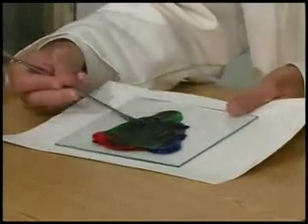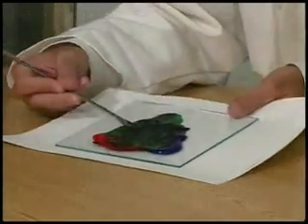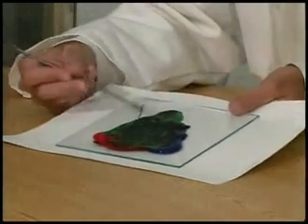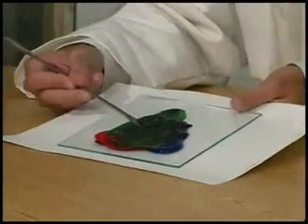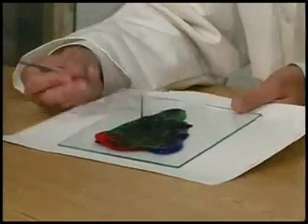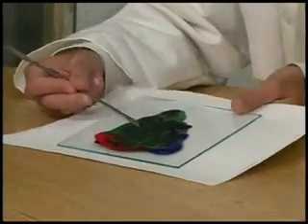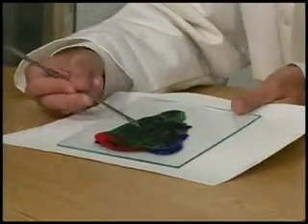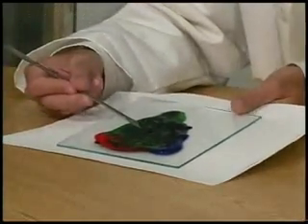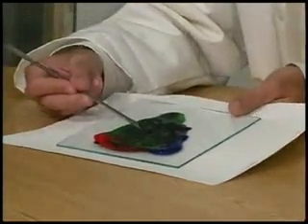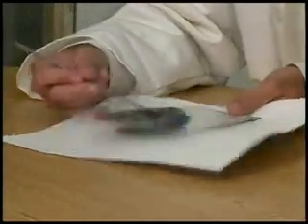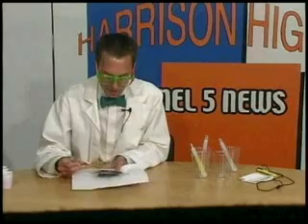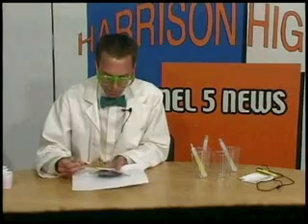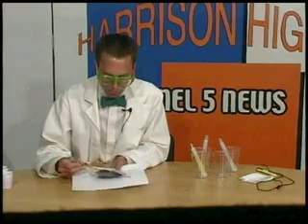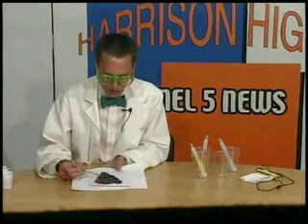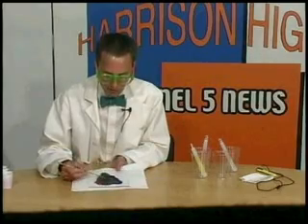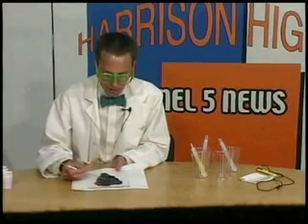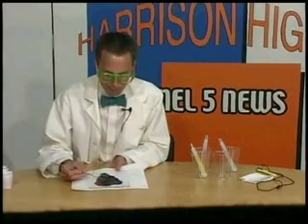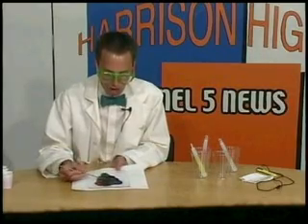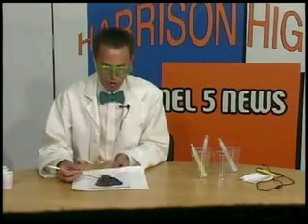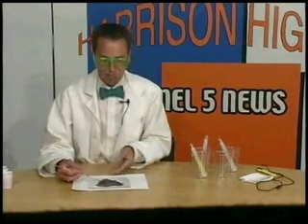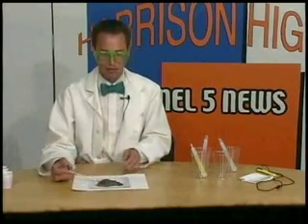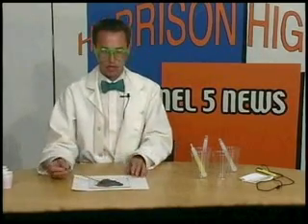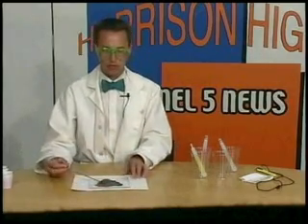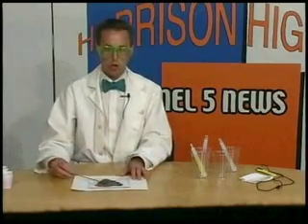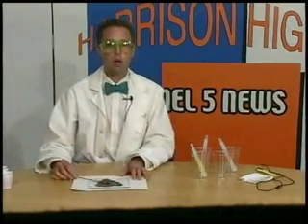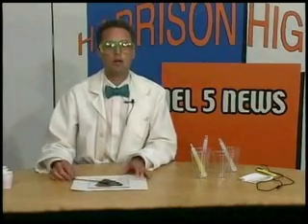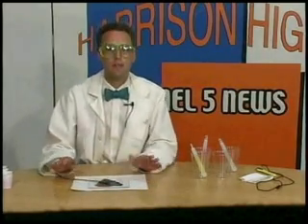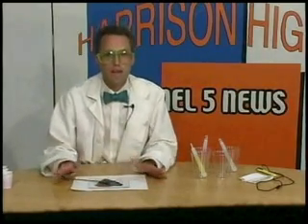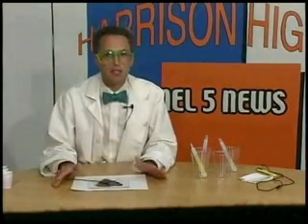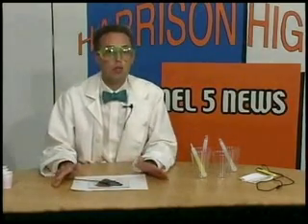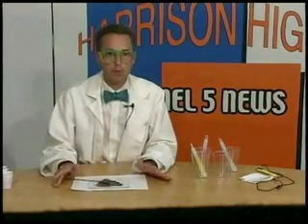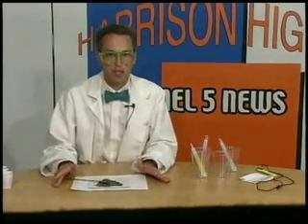So red, green, and blue make kind of a brownish-black sludge. Well, that's with paint.